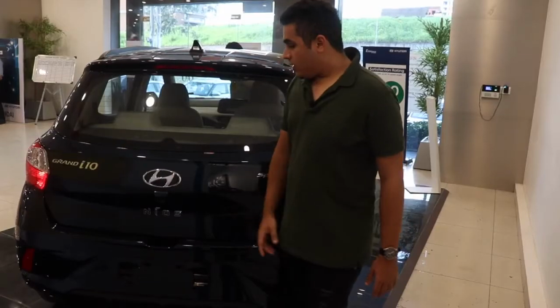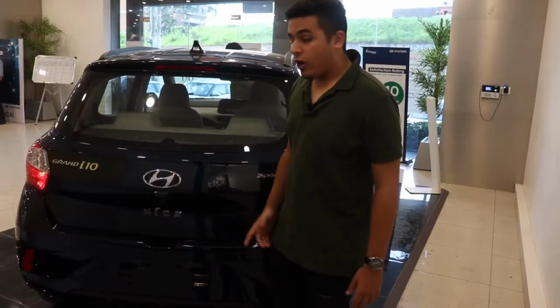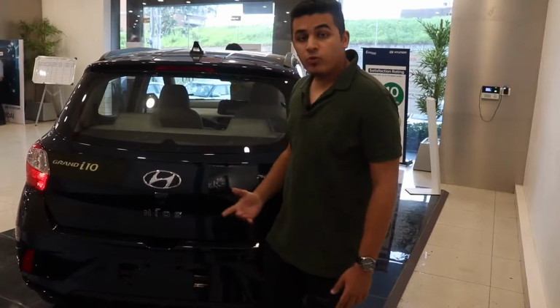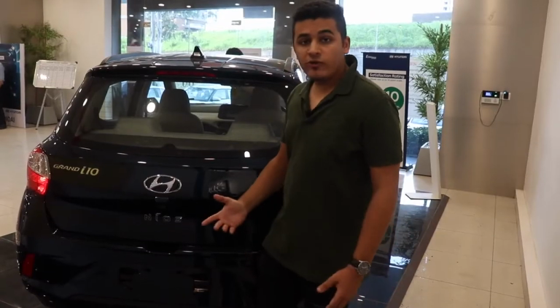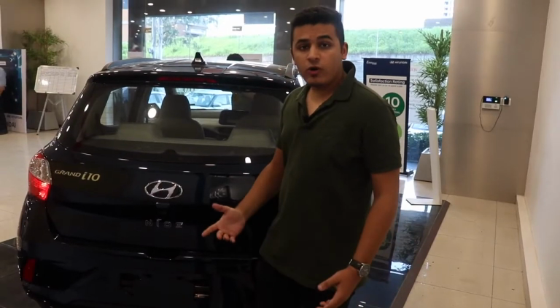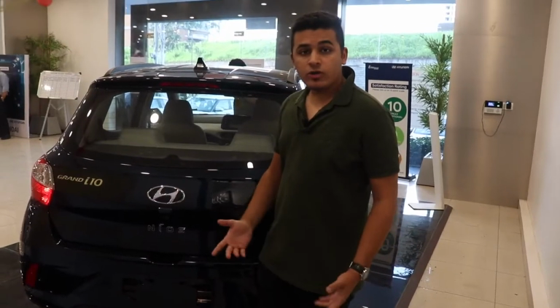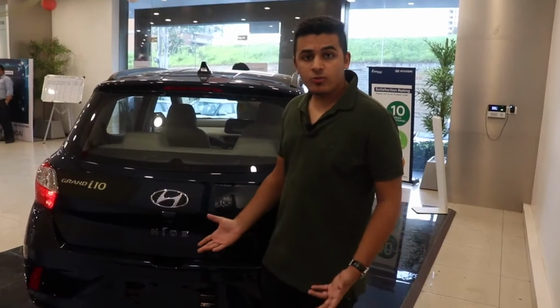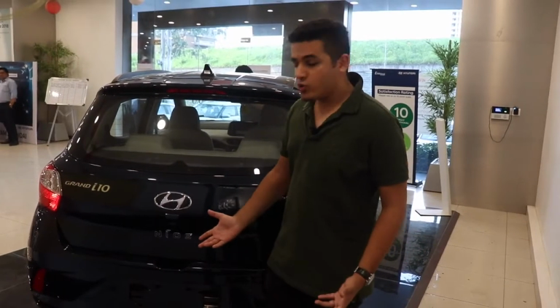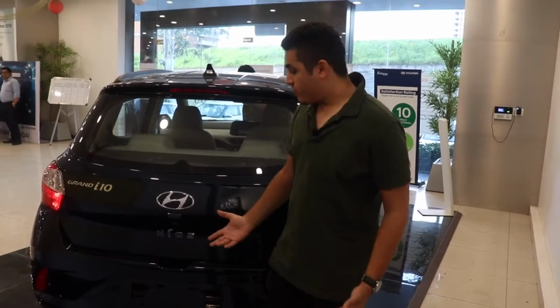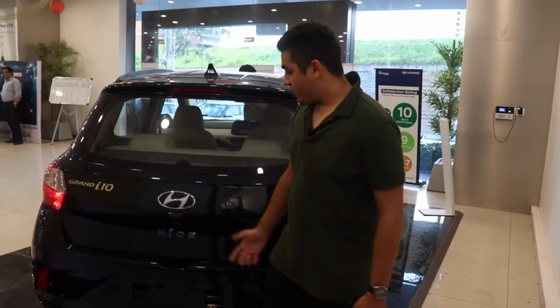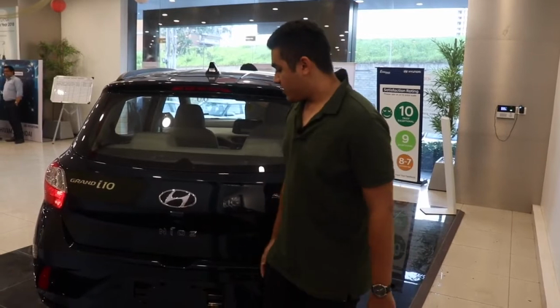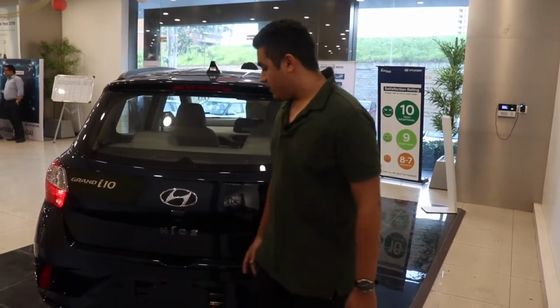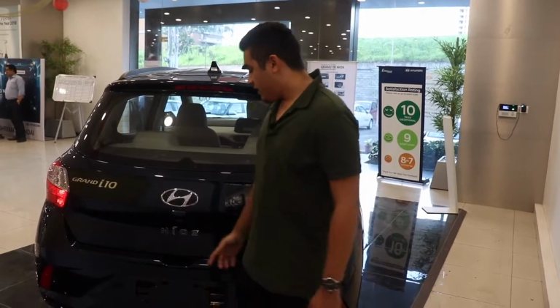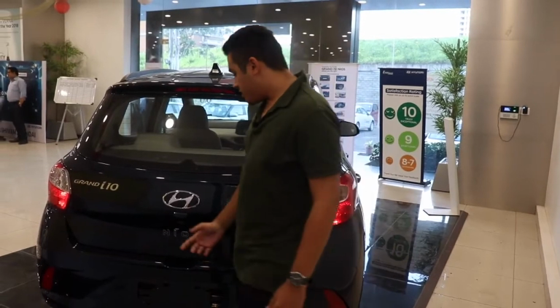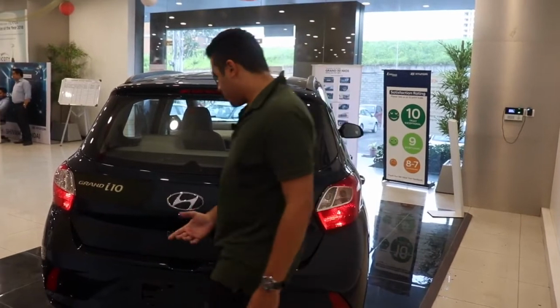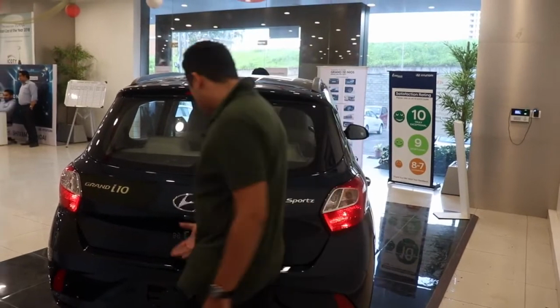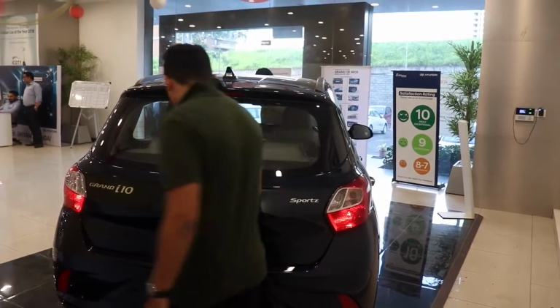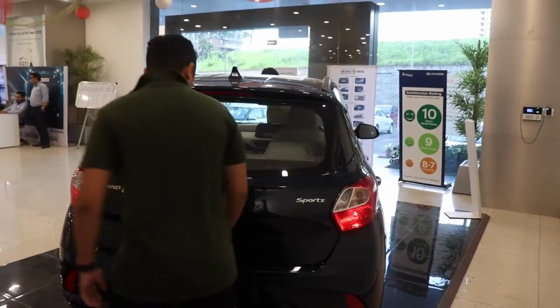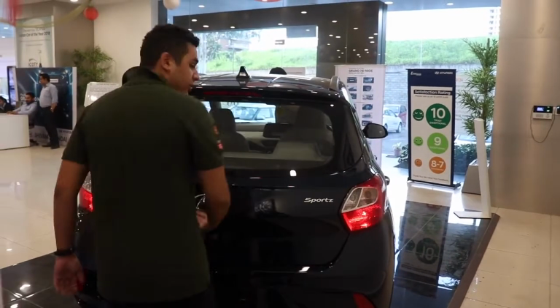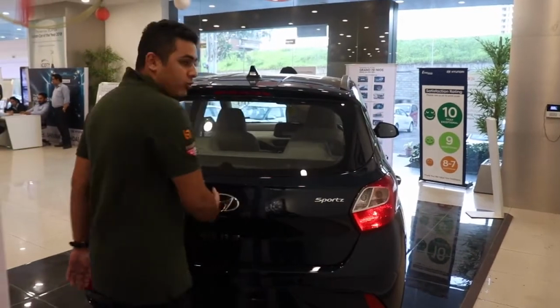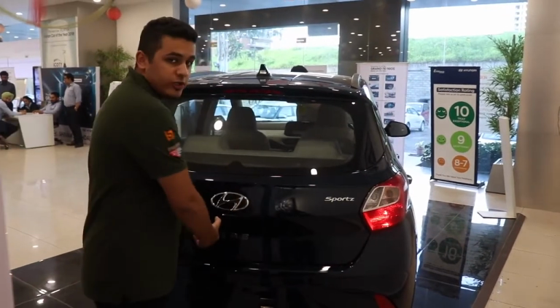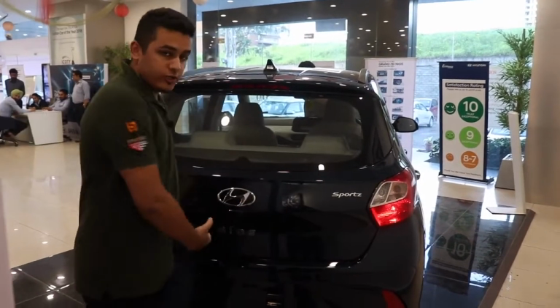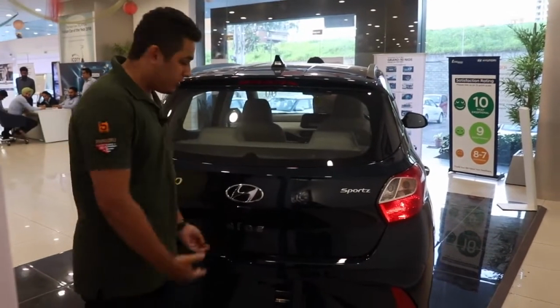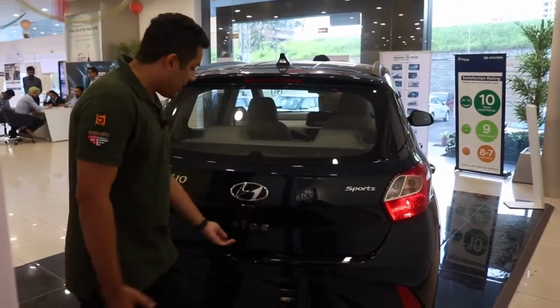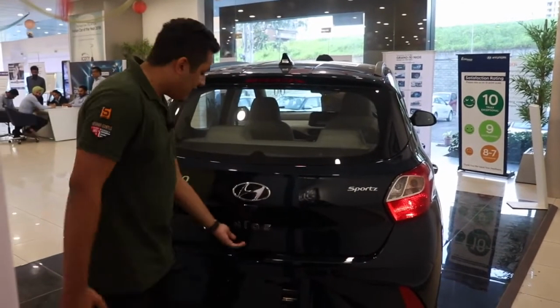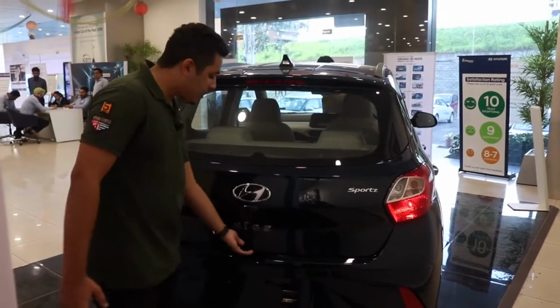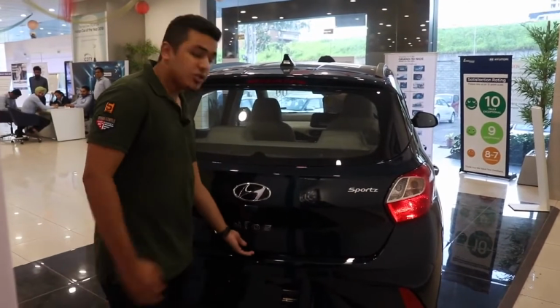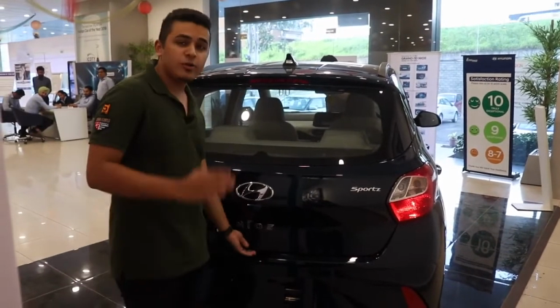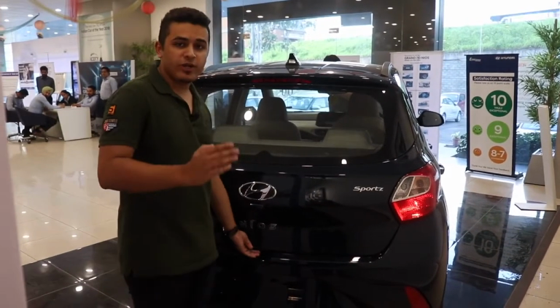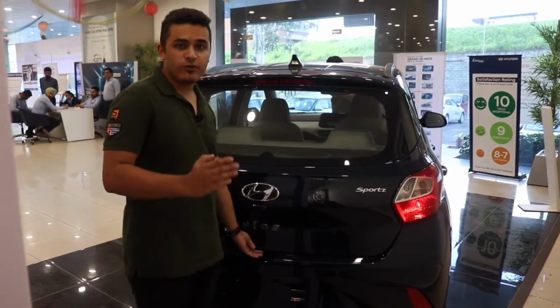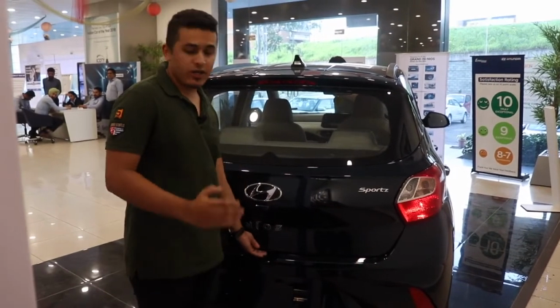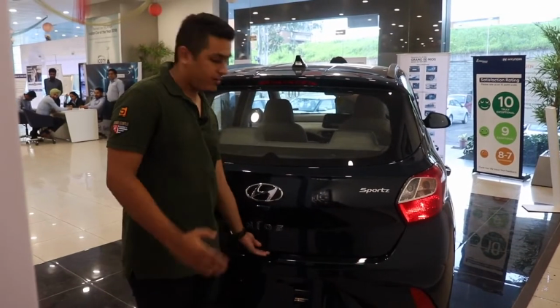Moving on to the boot space, there is a cute little button over here and it is sitting pretty well.